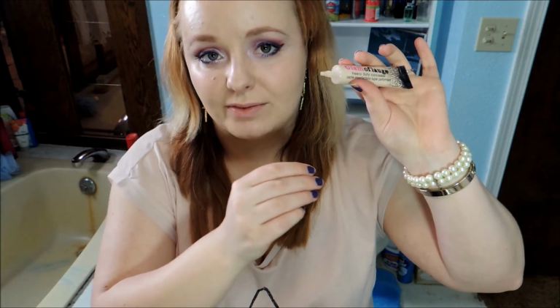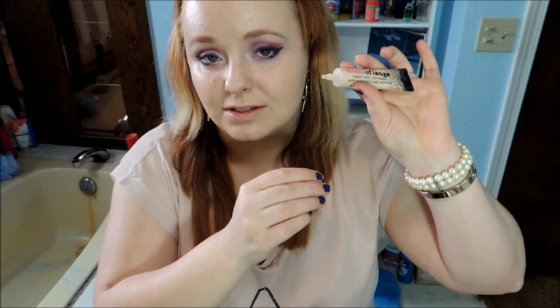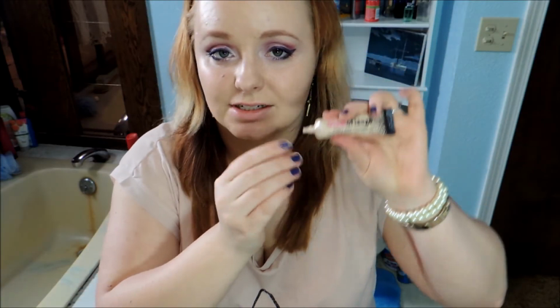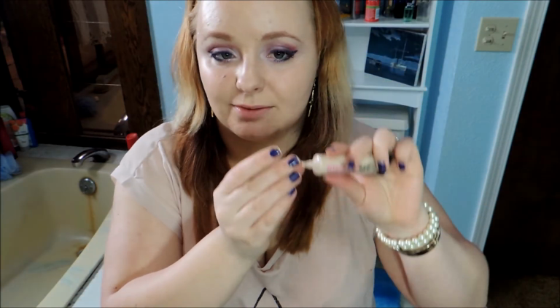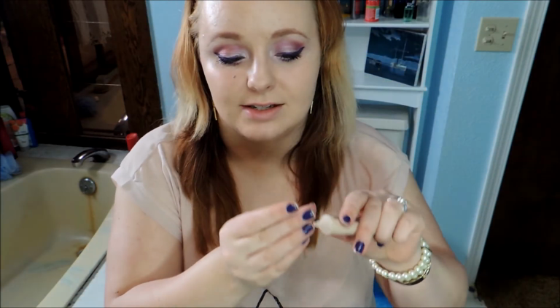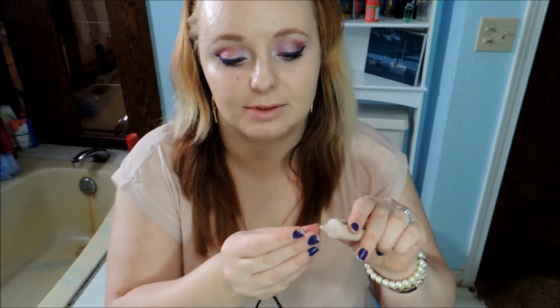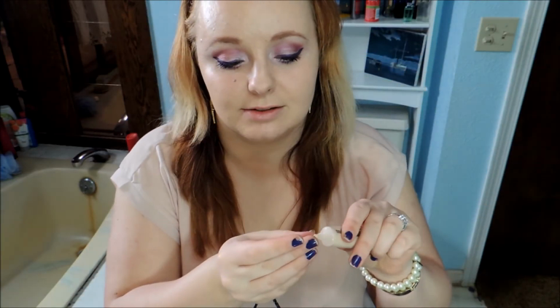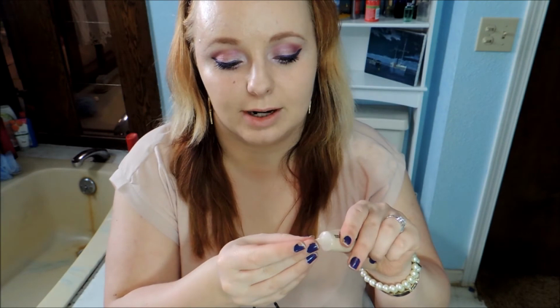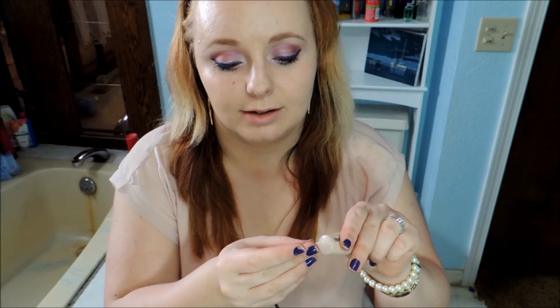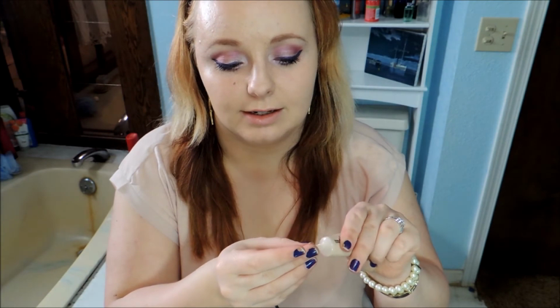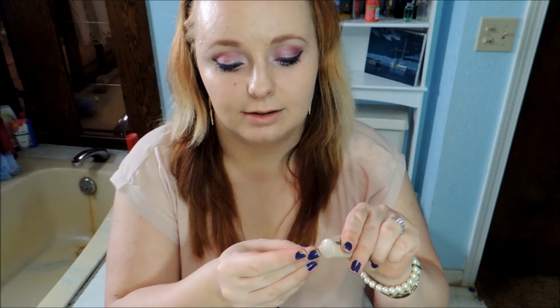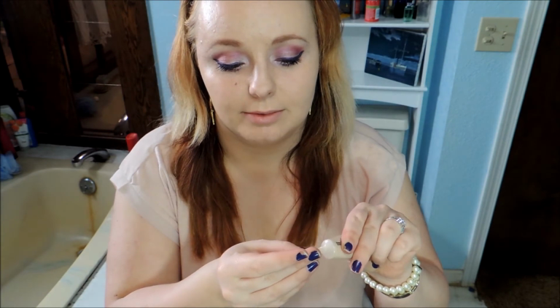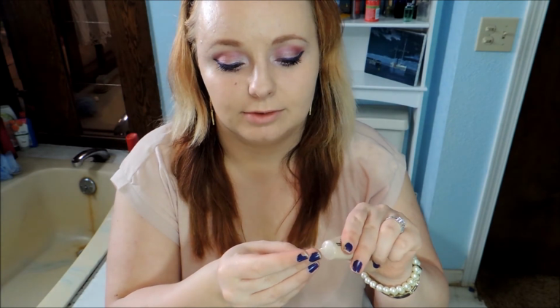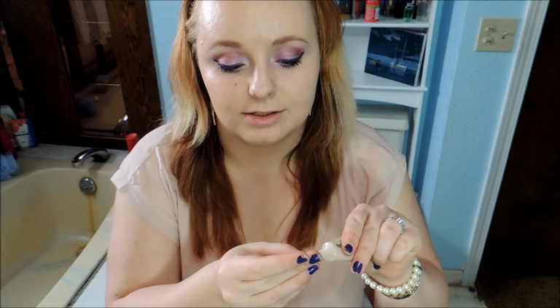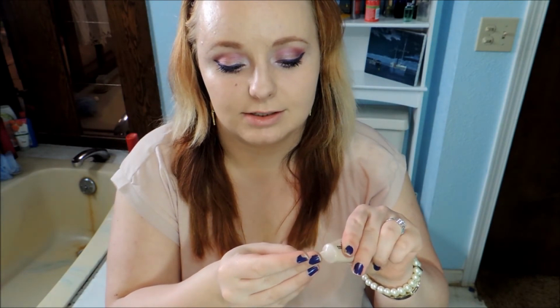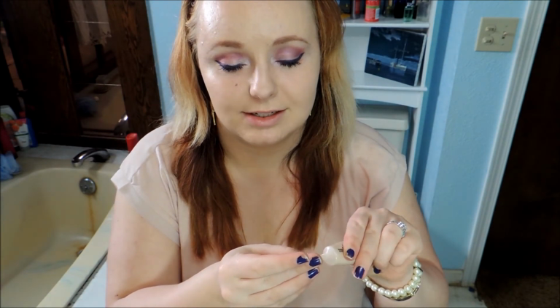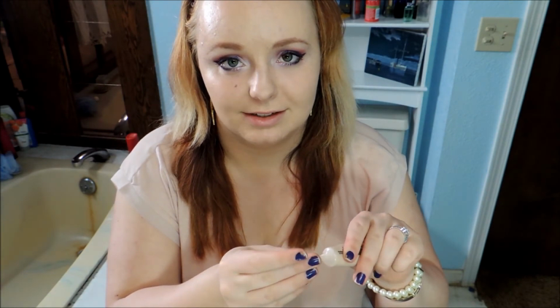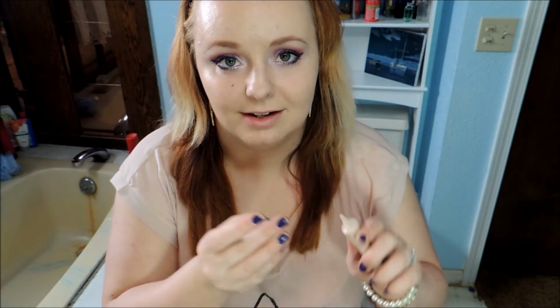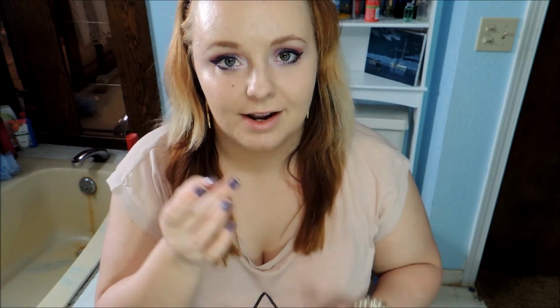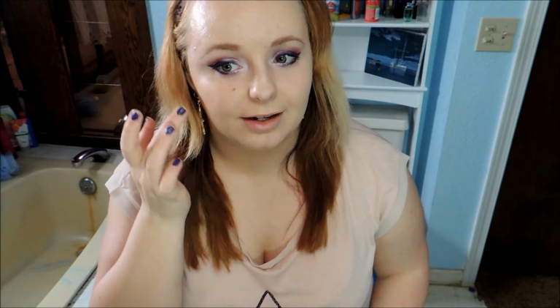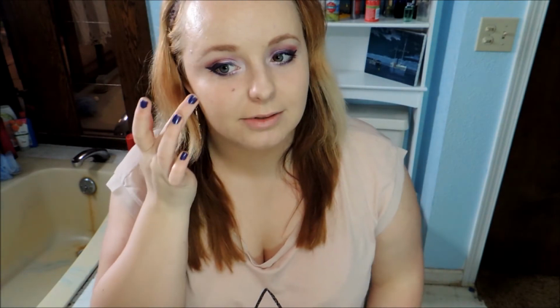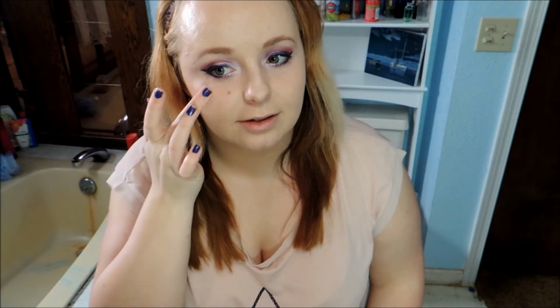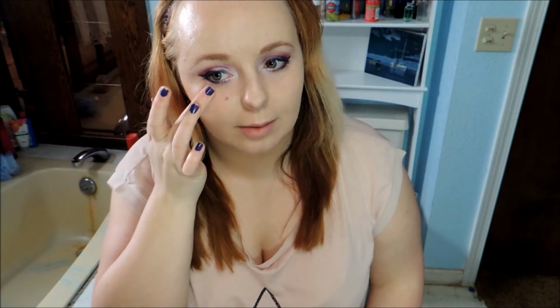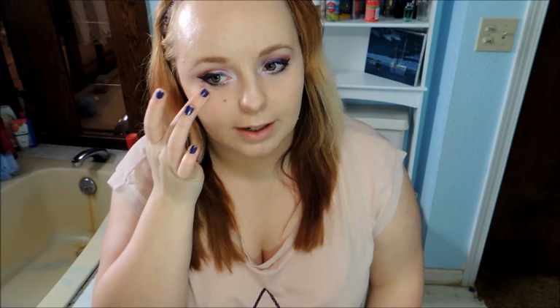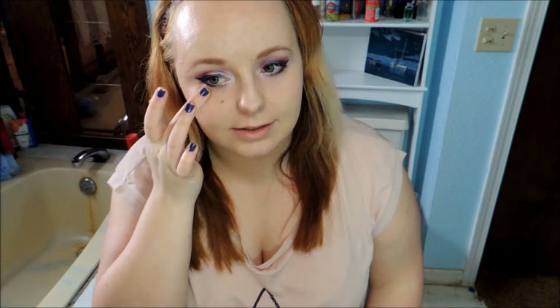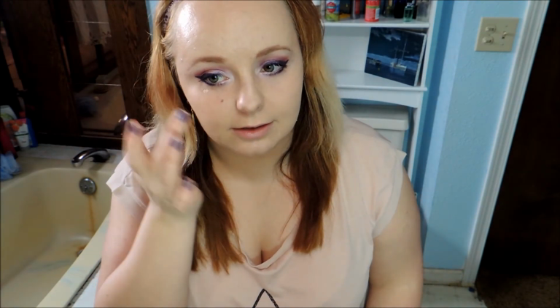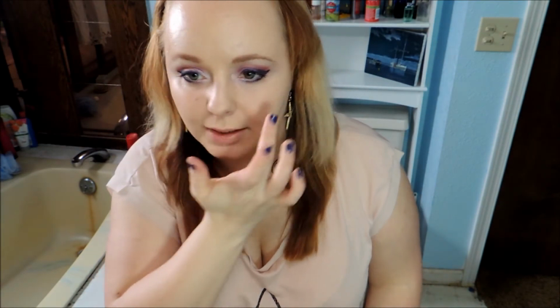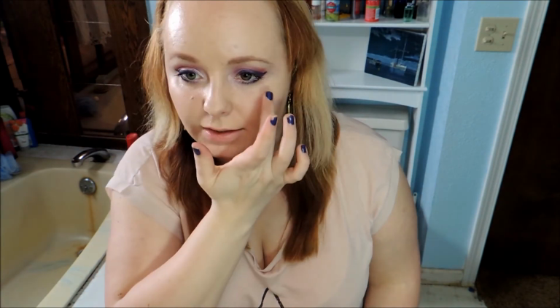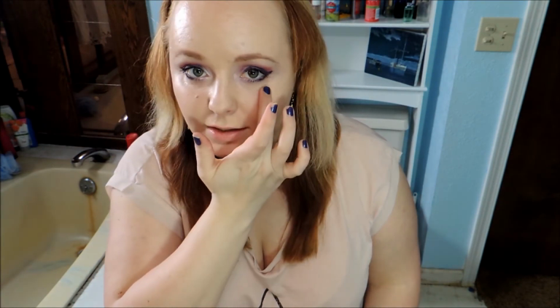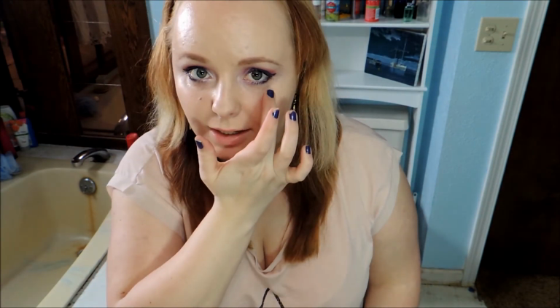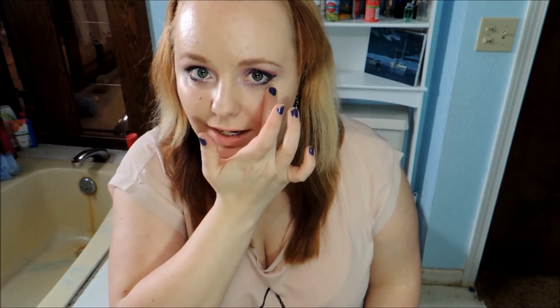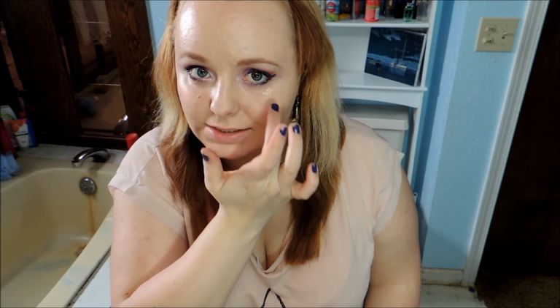I'm going to move on to the rest of my face. I'm going to use my Hard Candy Glamouflage Concealer and apply this a little bit underneath my eyes.